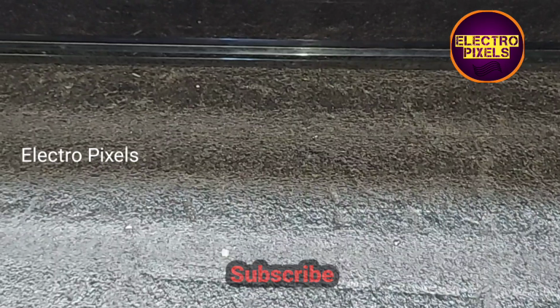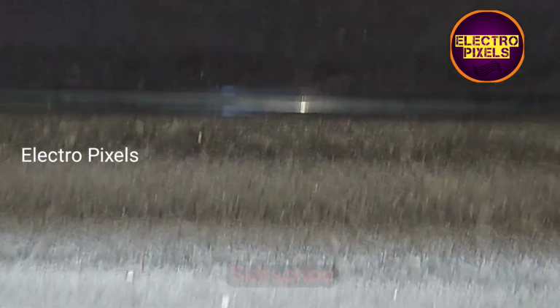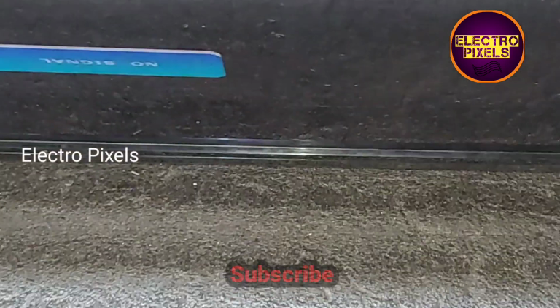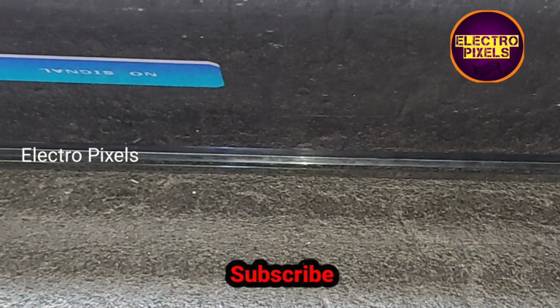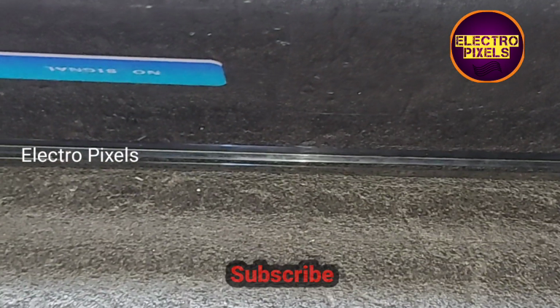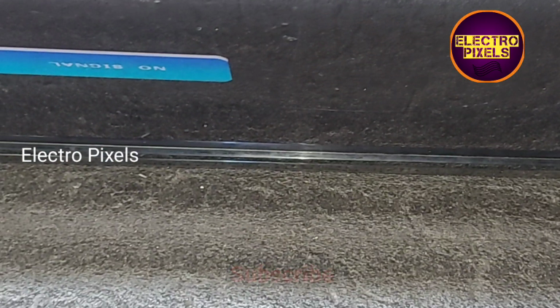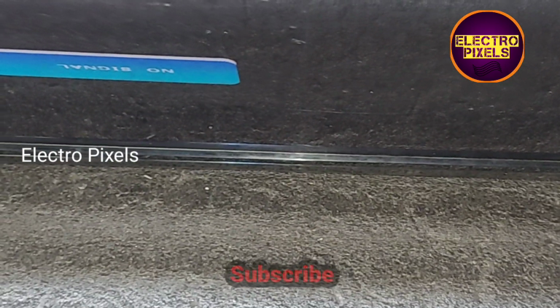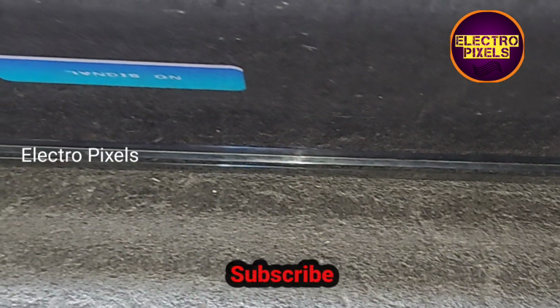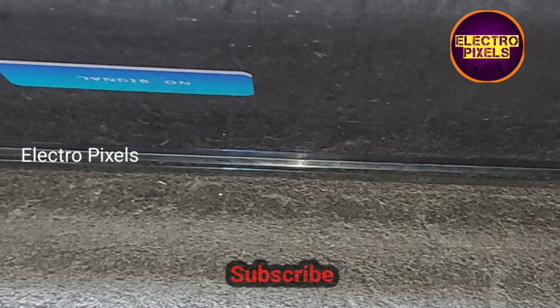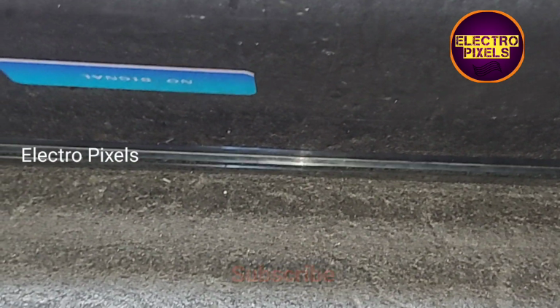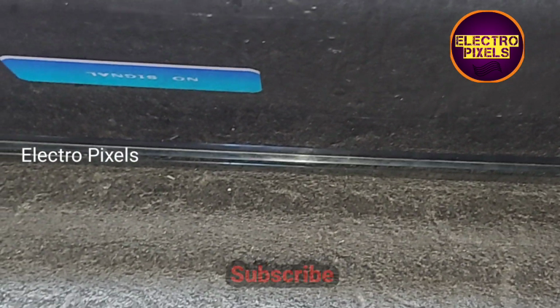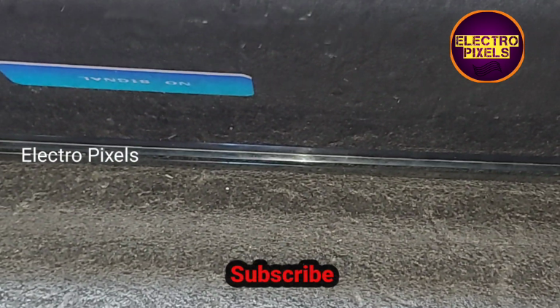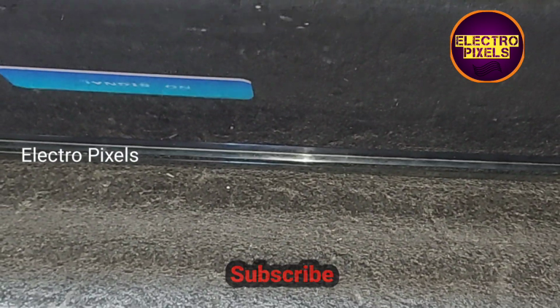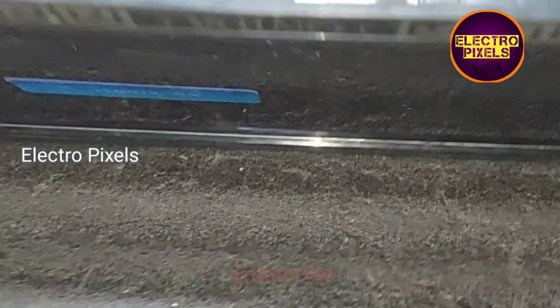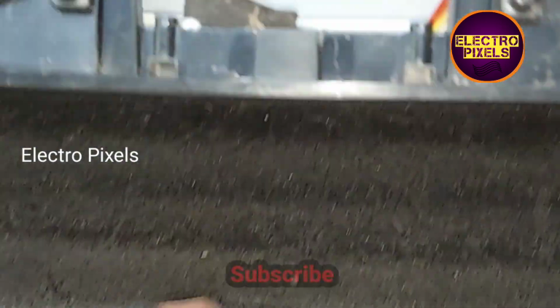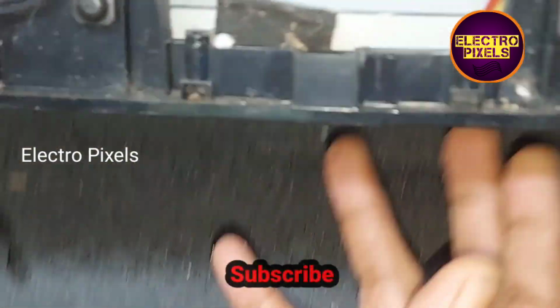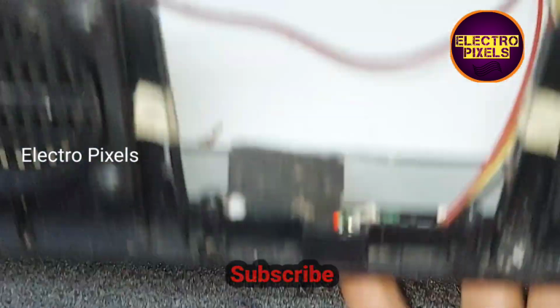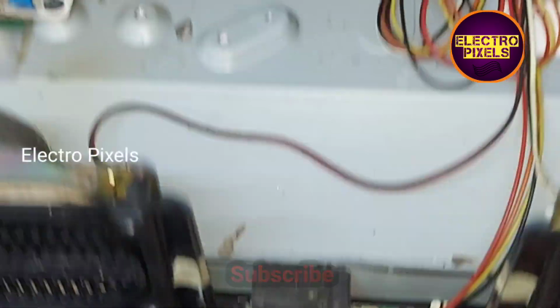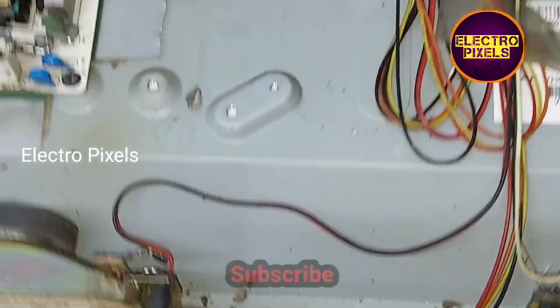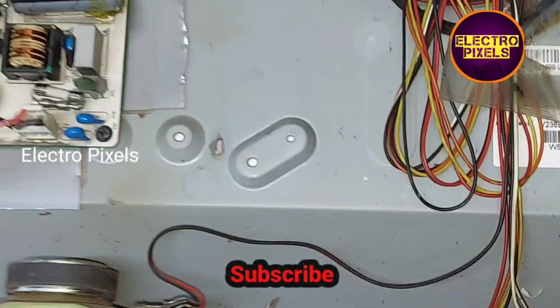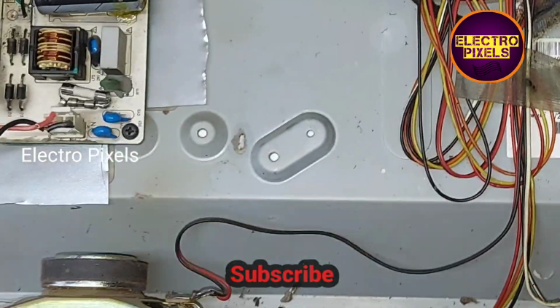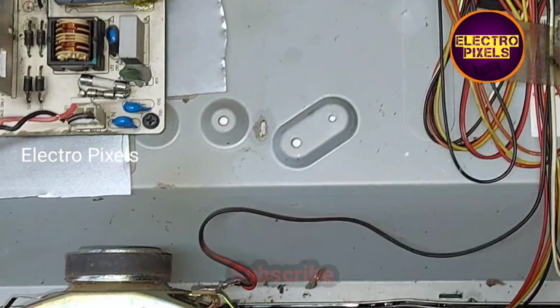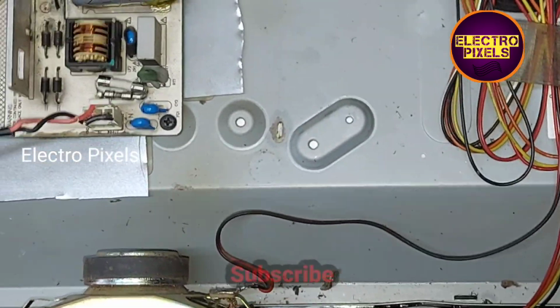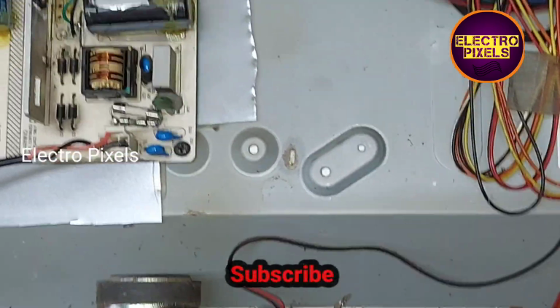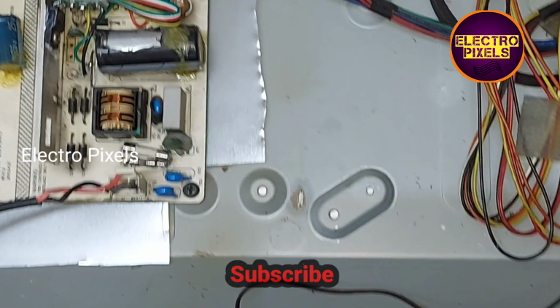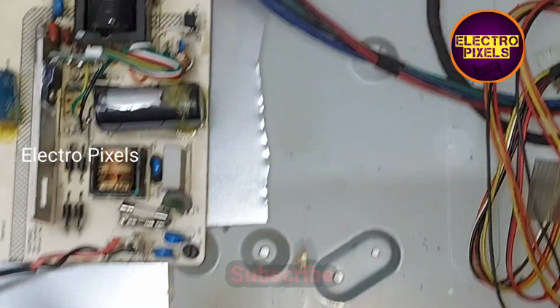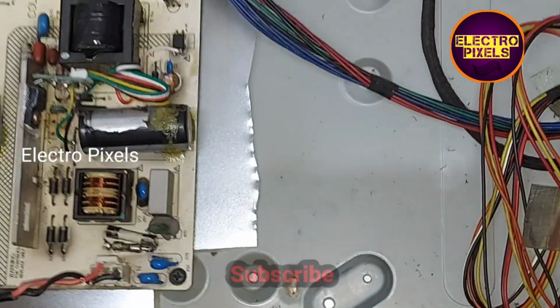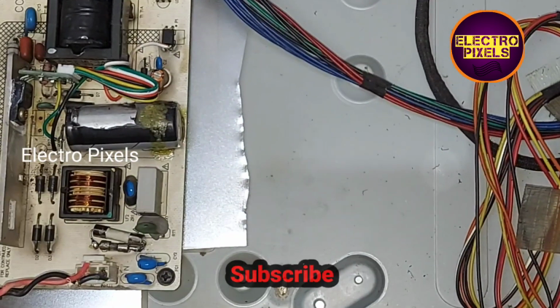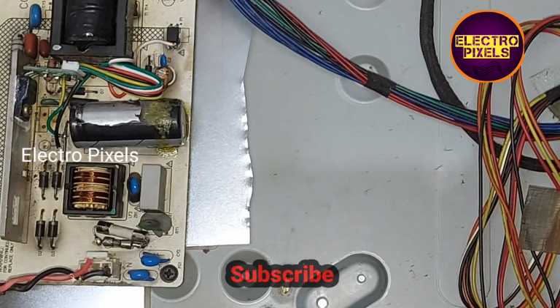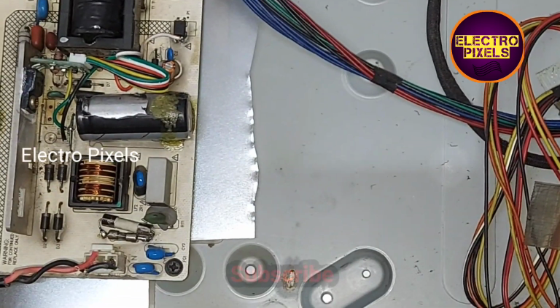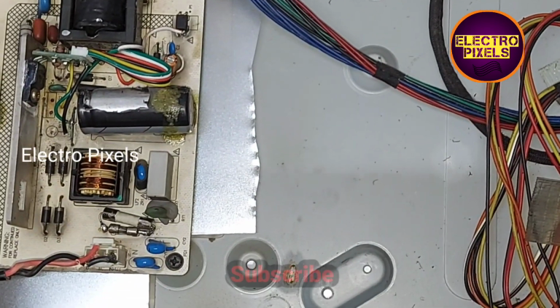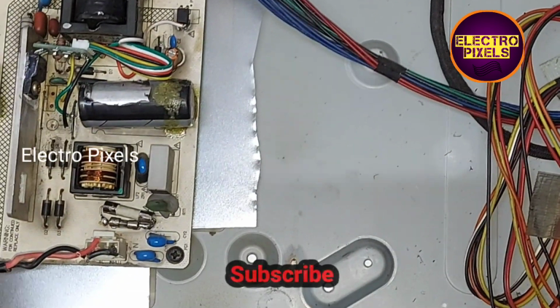See you in another video with another interesting topic. If you like our channel, please don't forget to like, share, subscribe, and press the bell icon for further notifications. Thanks for watching.